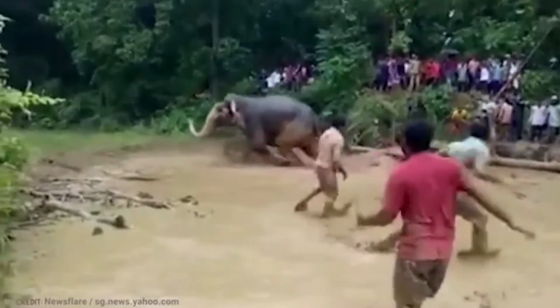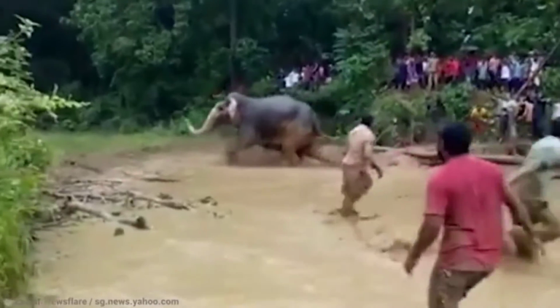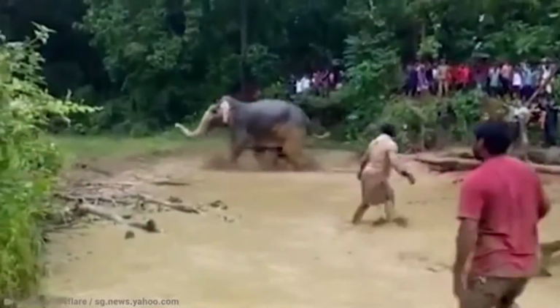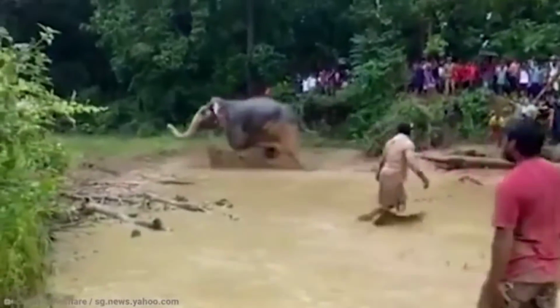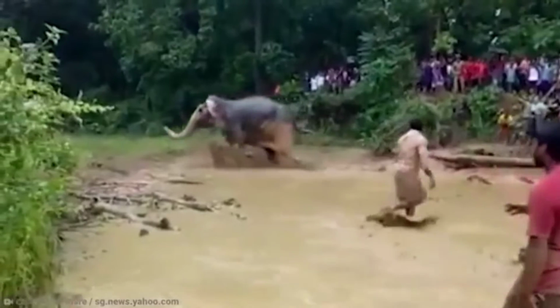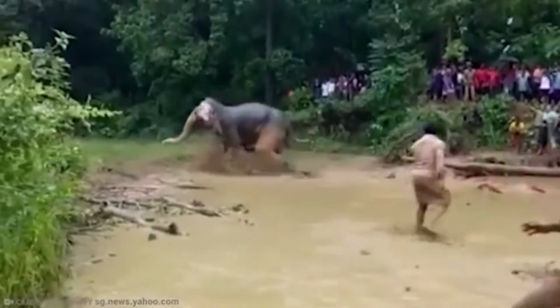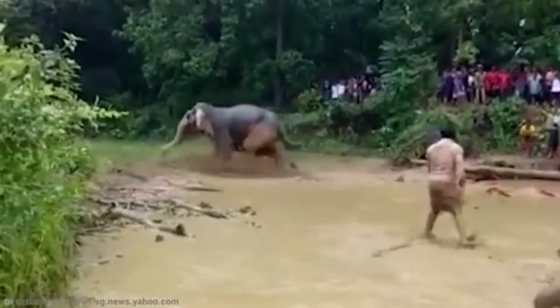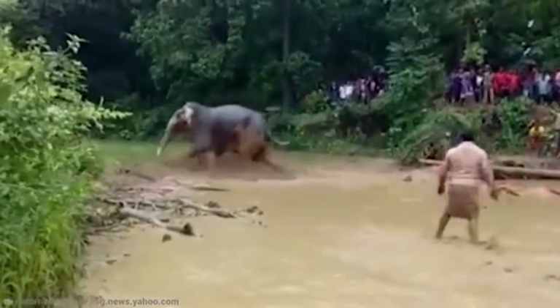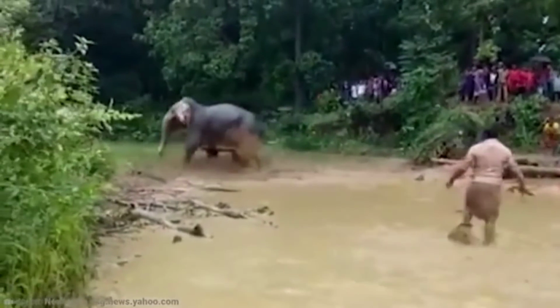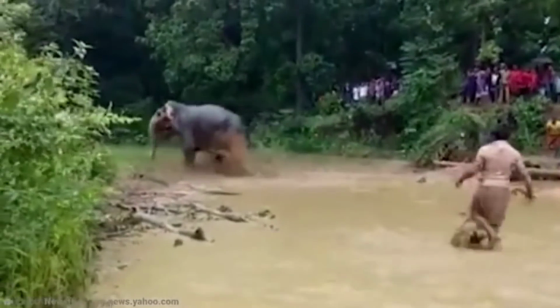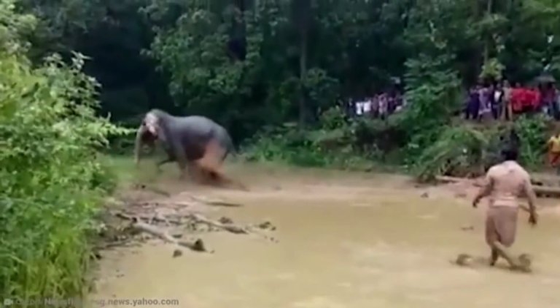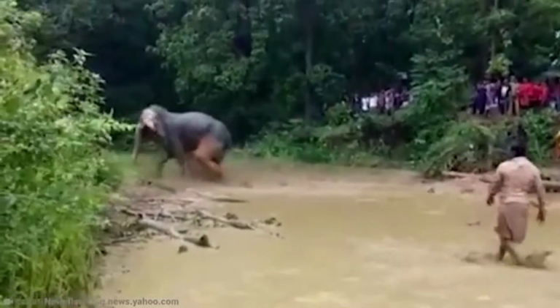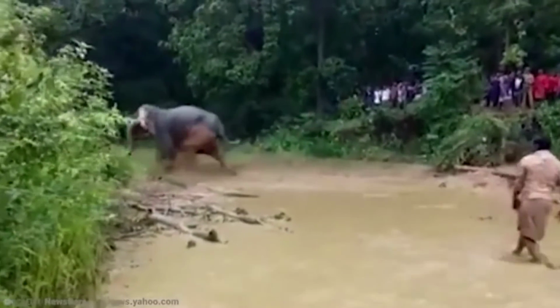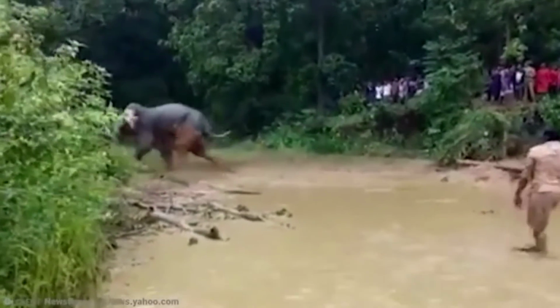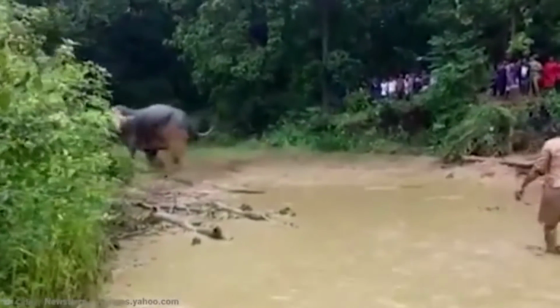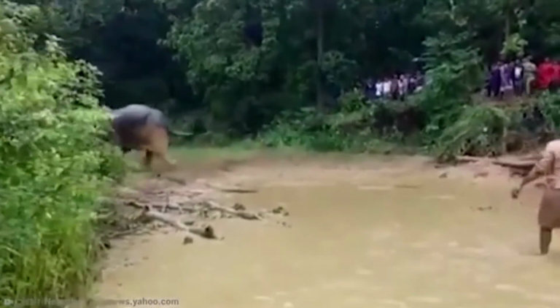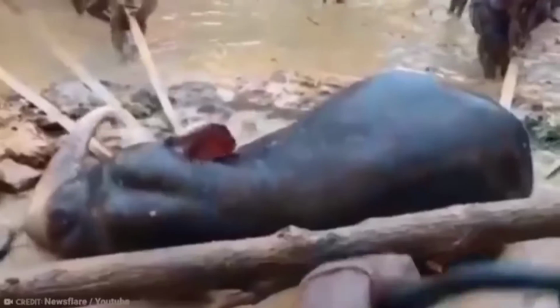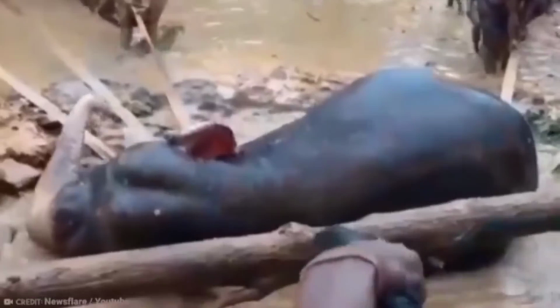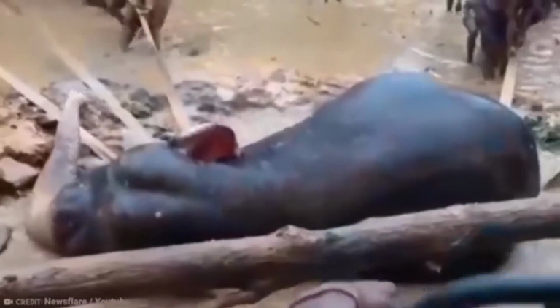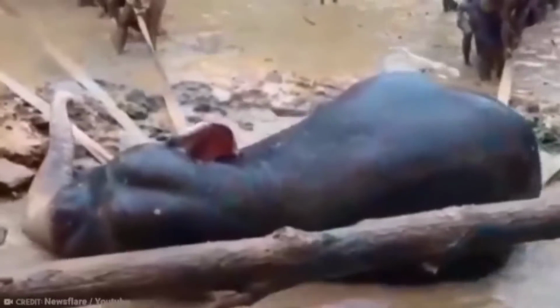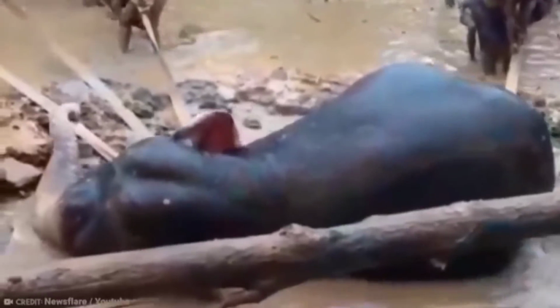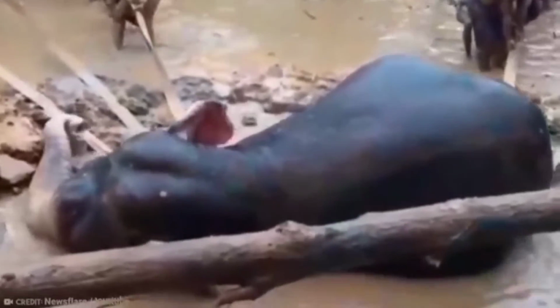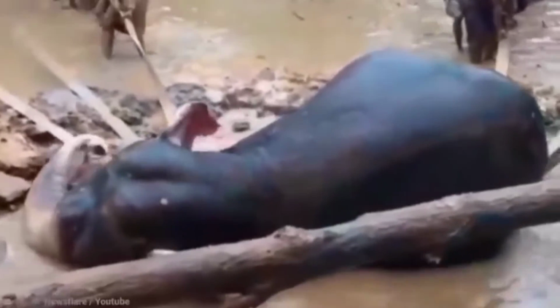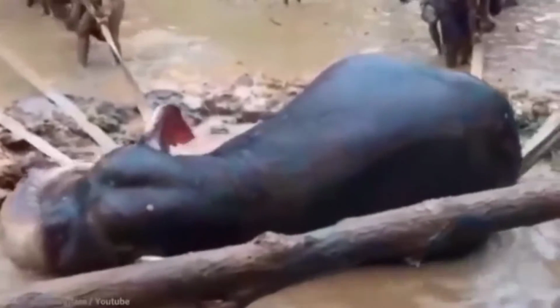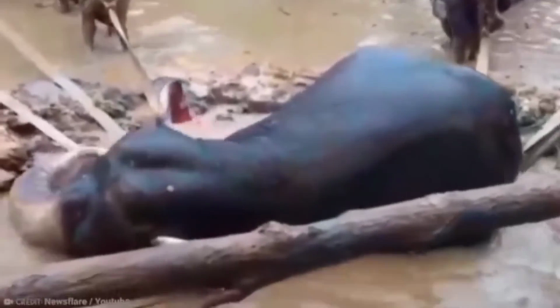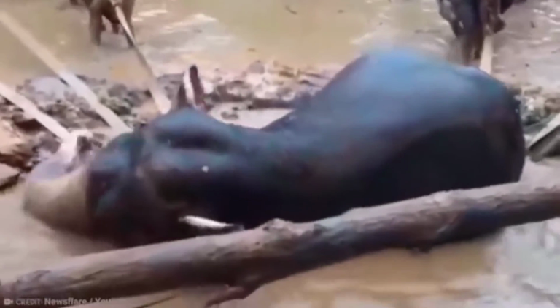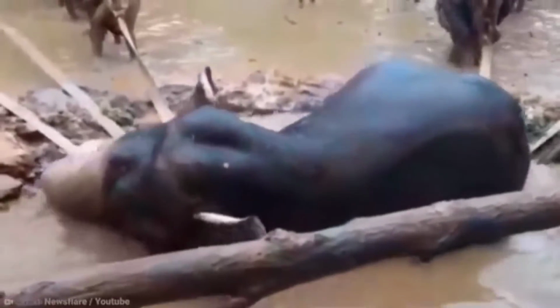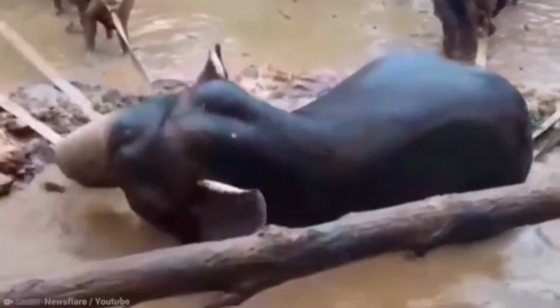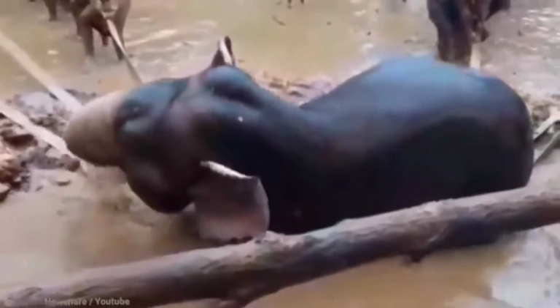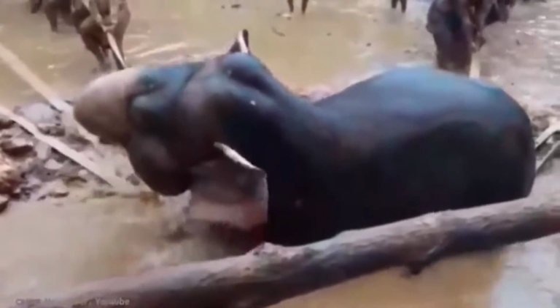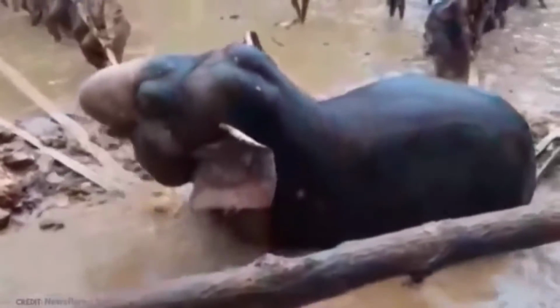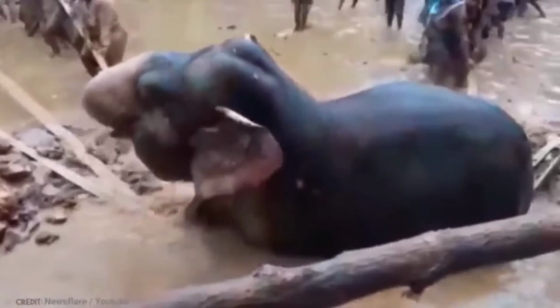Elephants are thought to be highly altruistic animals that even aid other species, including humans, in distress.